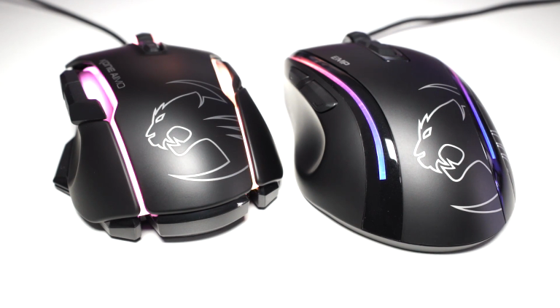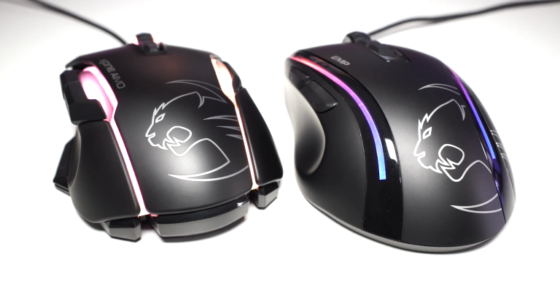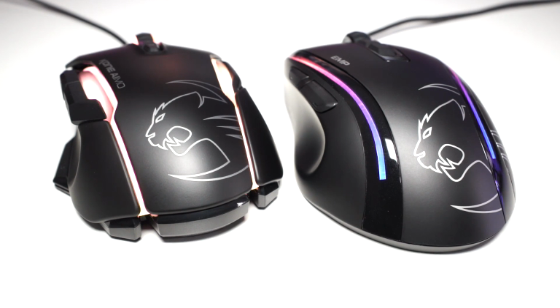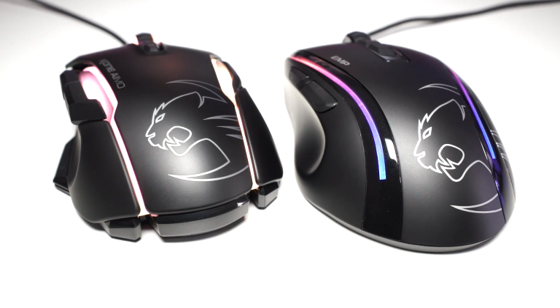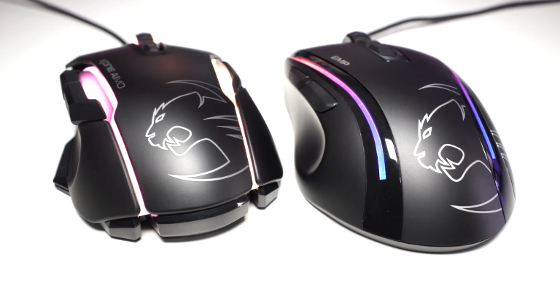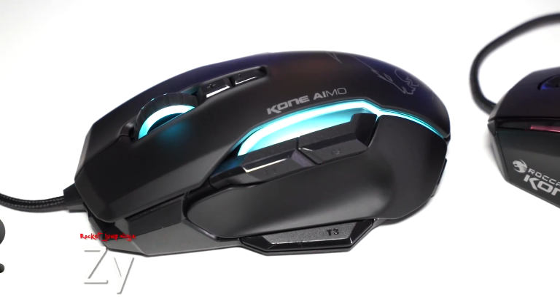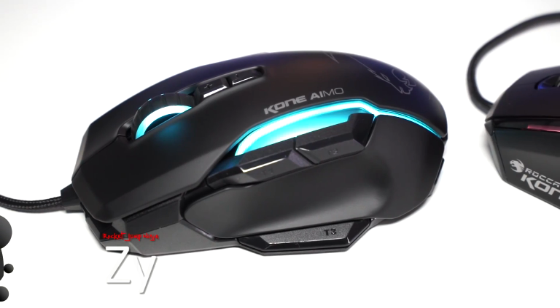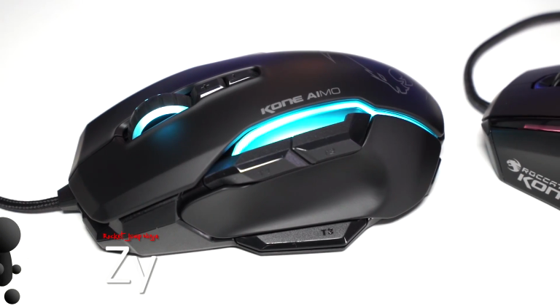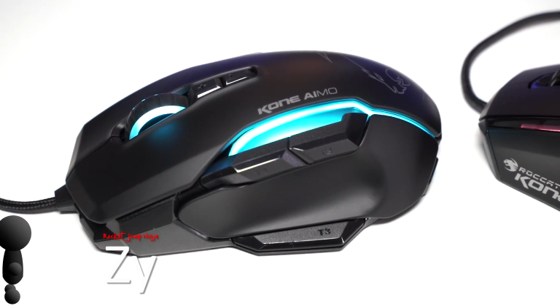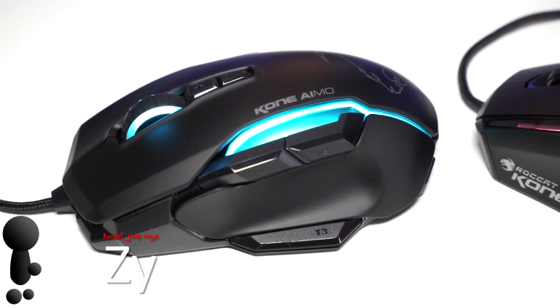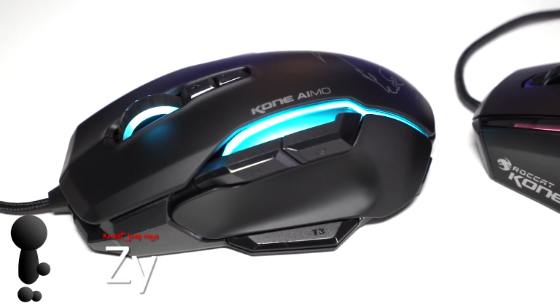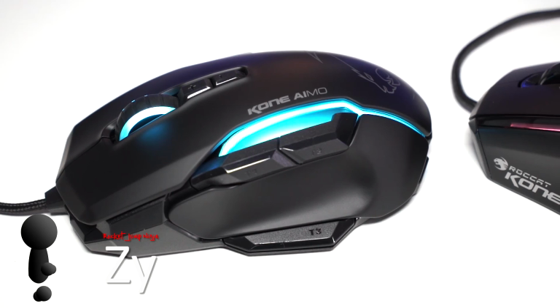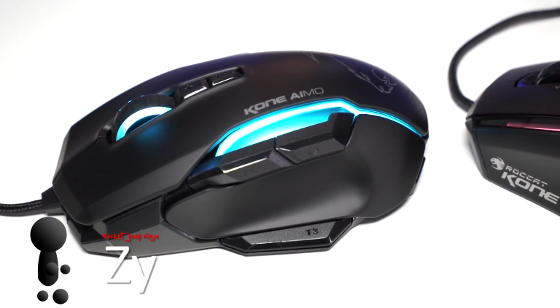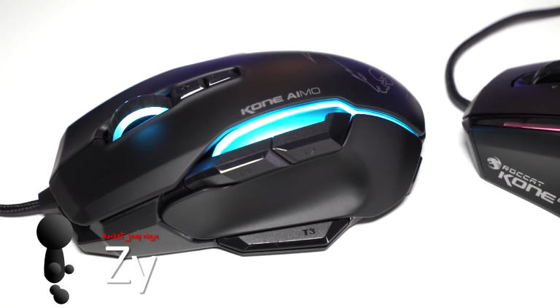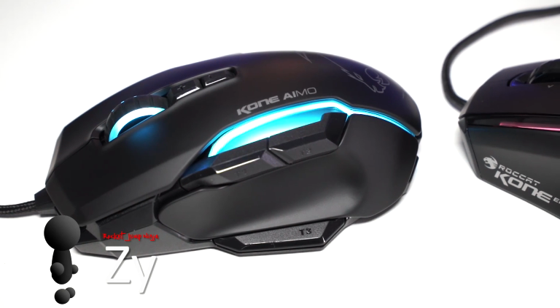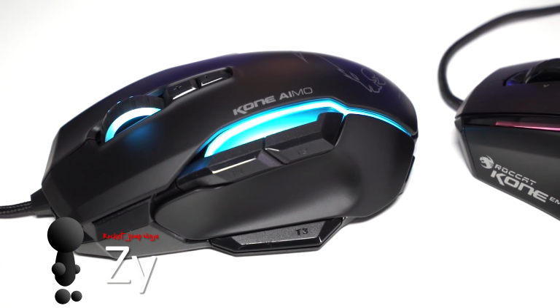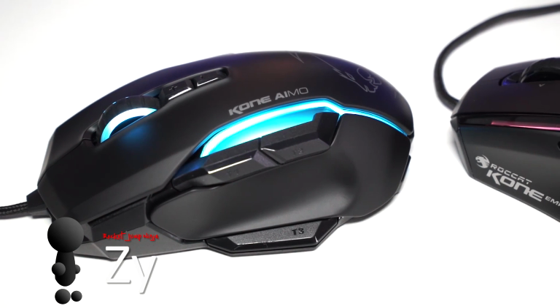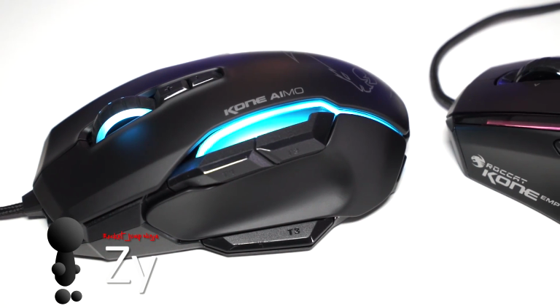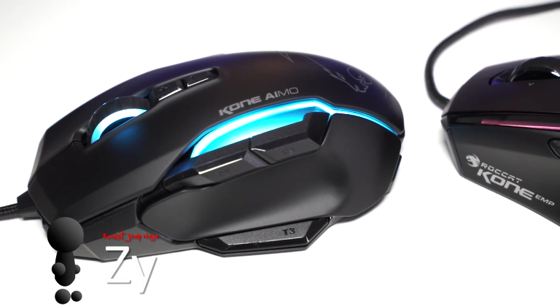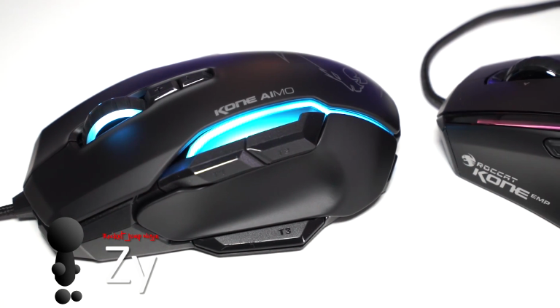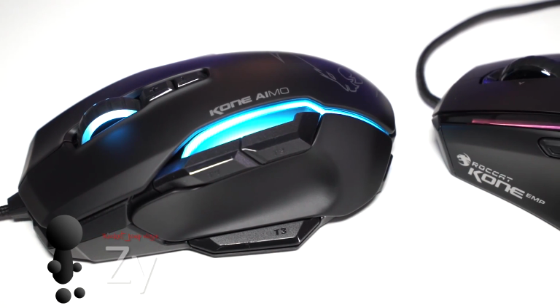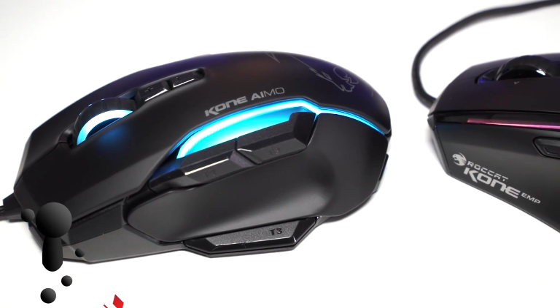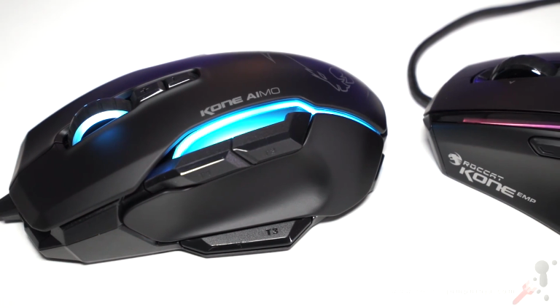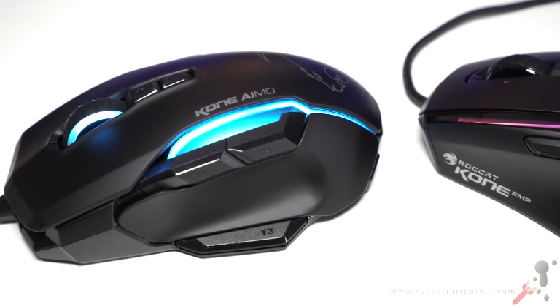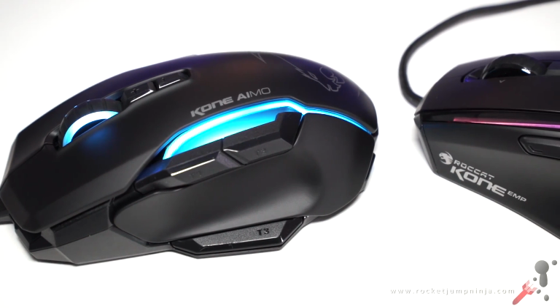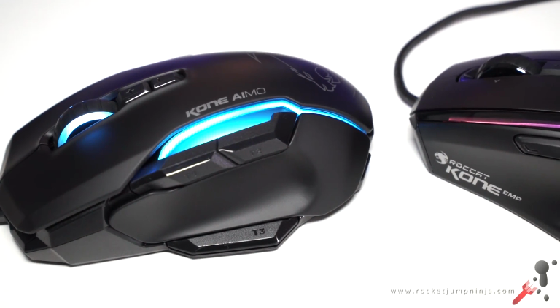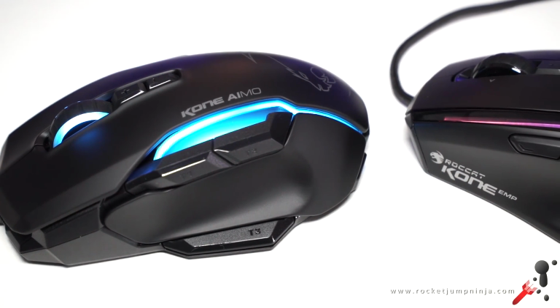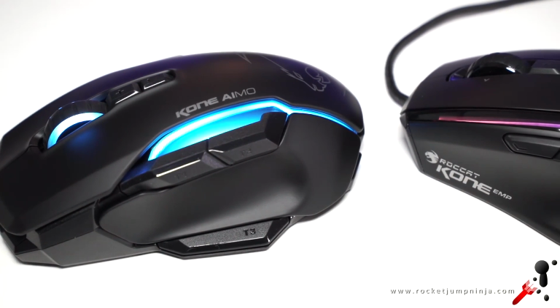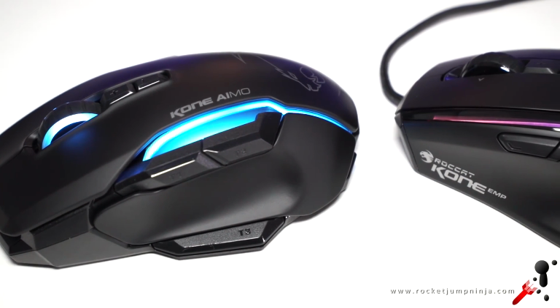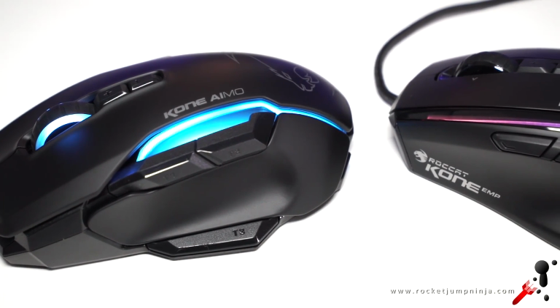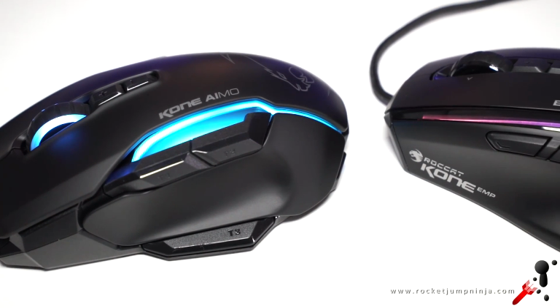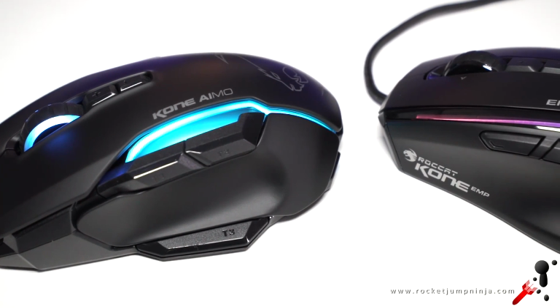First of all, the sensor and button latency is the same — both really good. Watch the Kone EMP review if you want to see that.